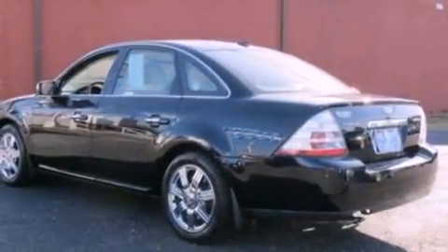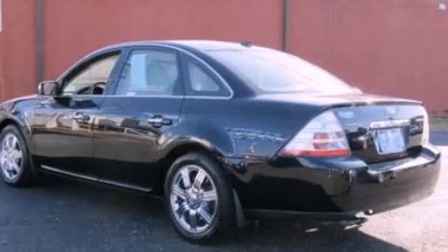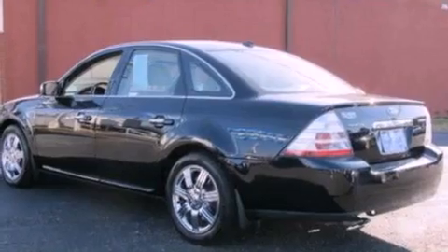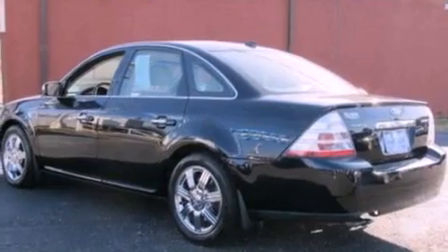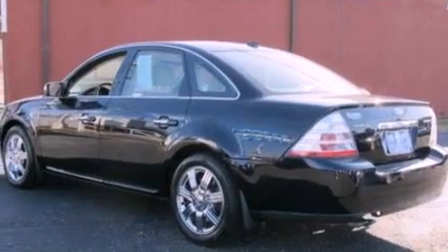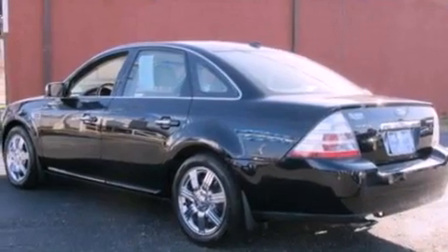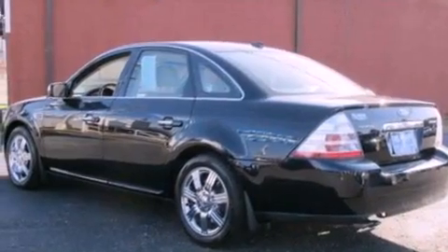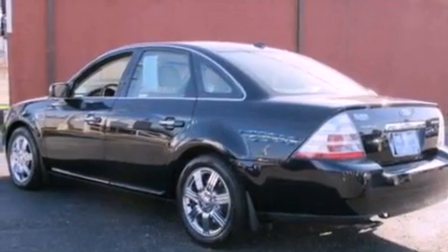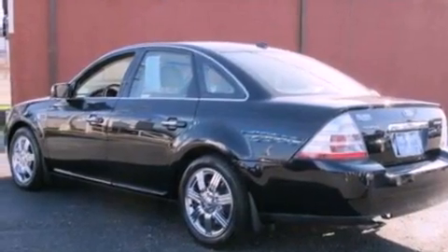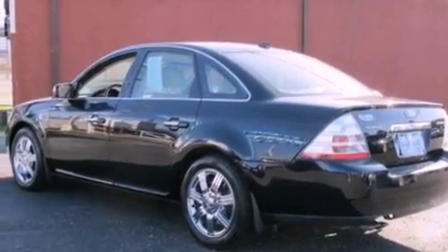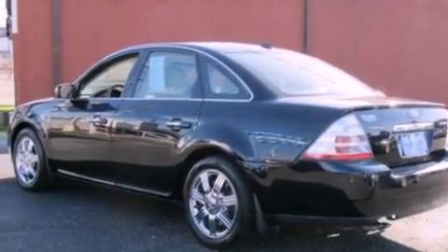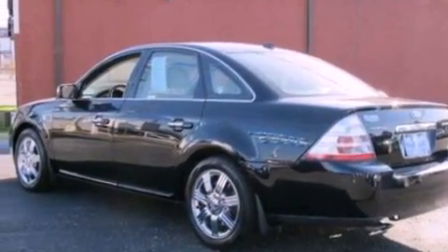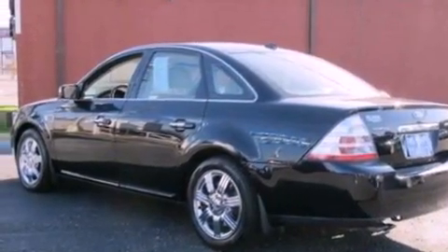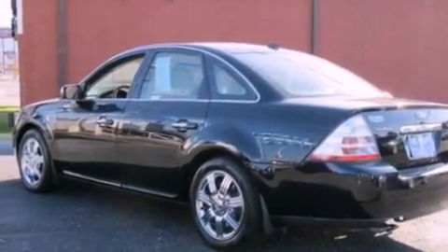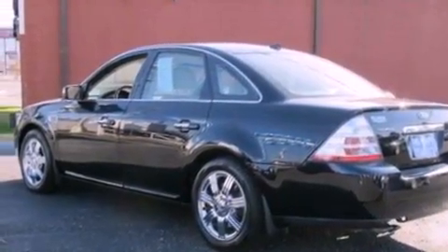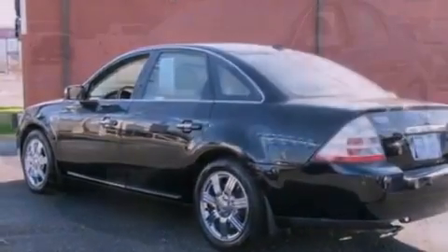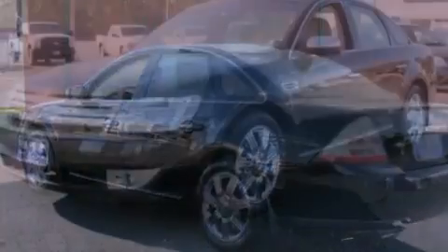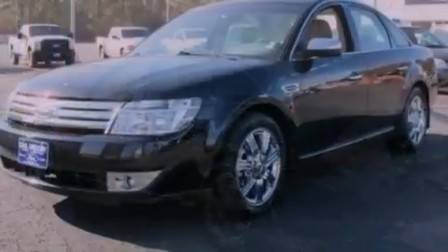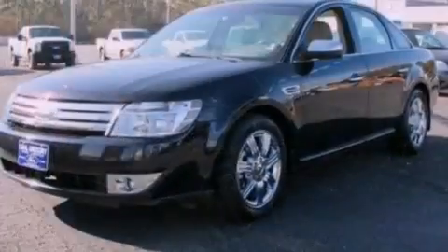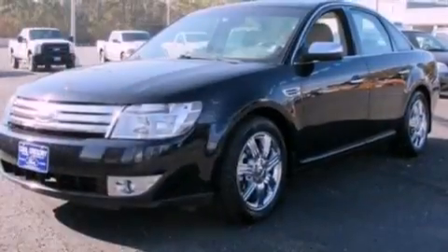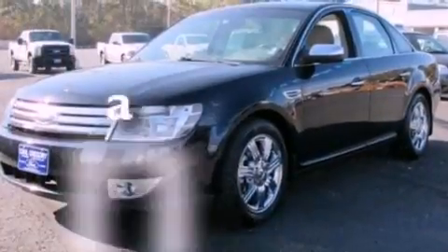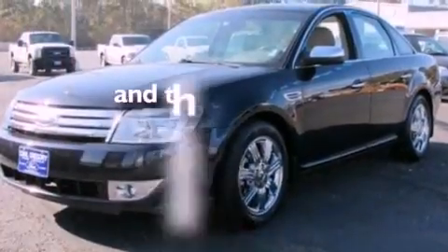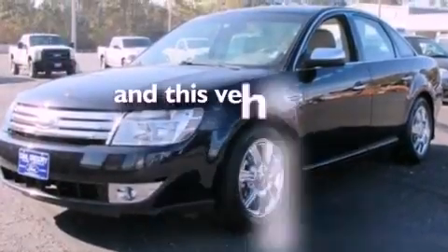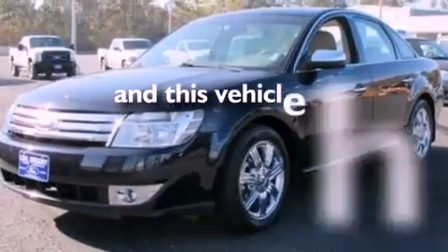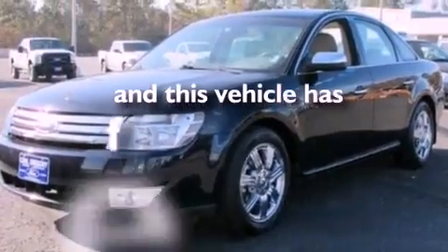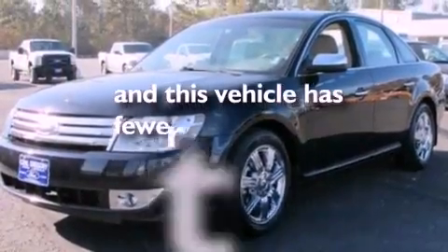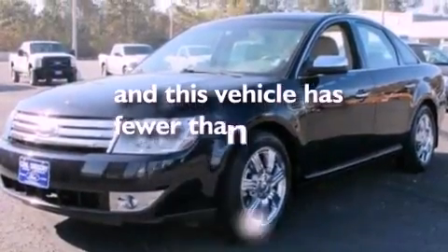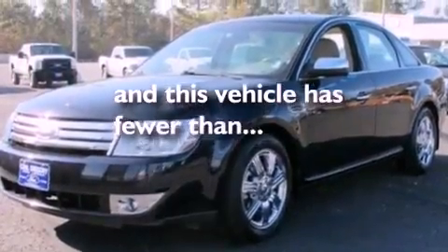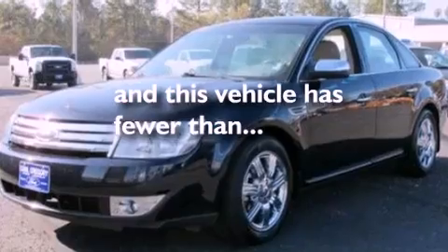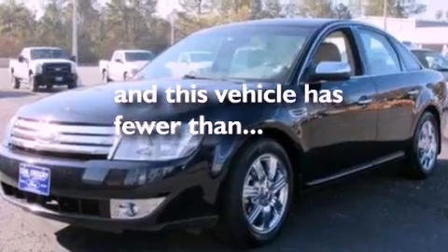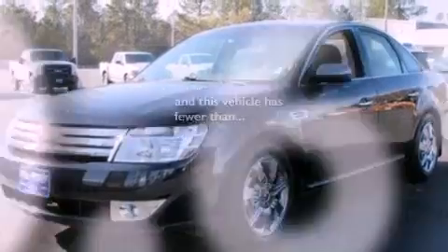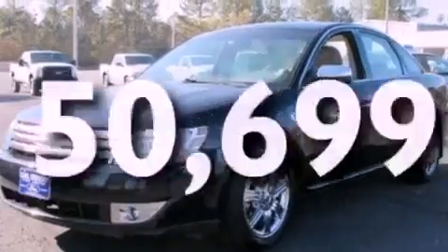Also included are an engine immobilizer theft deterrent system, privacy glass, a traction control system, air conditioning, and this vehicle has fewer than 51,000 miles on the odometer.